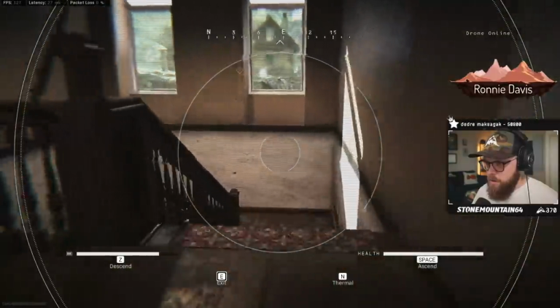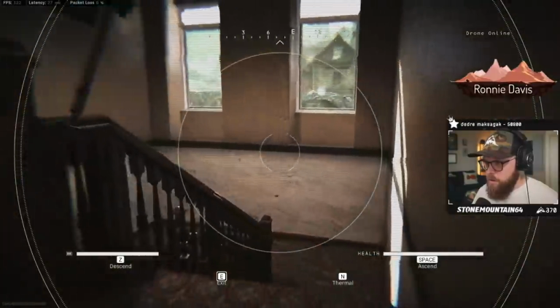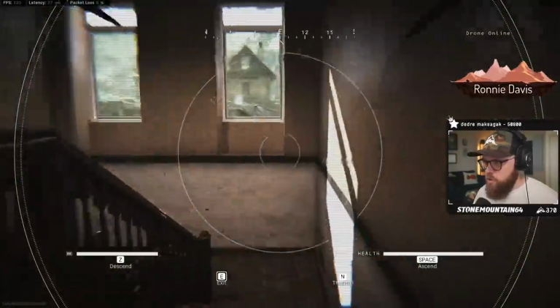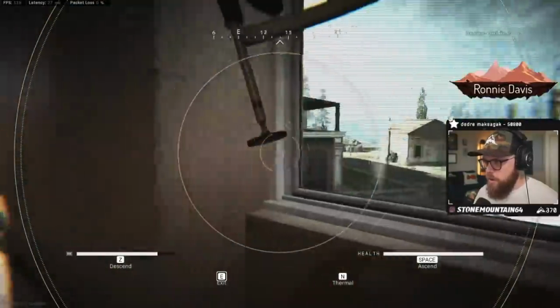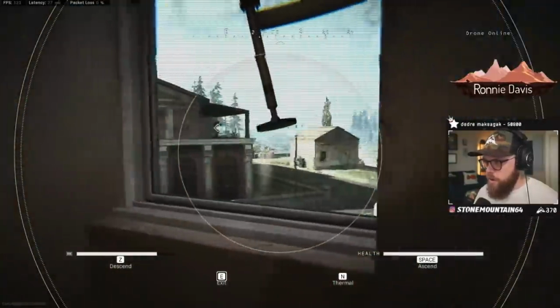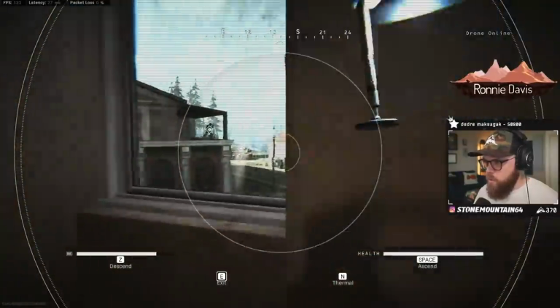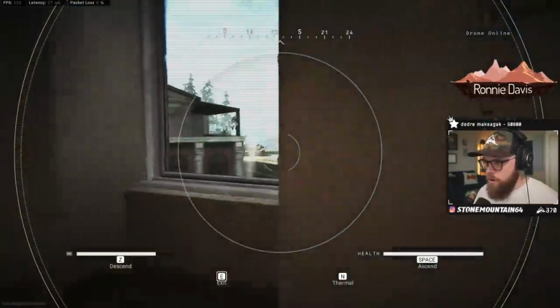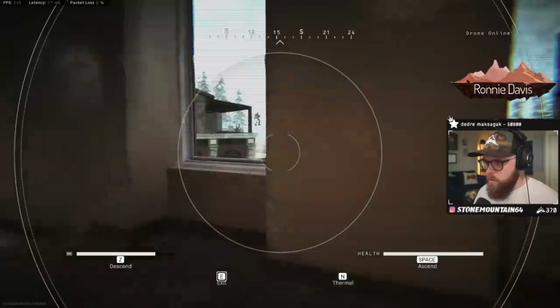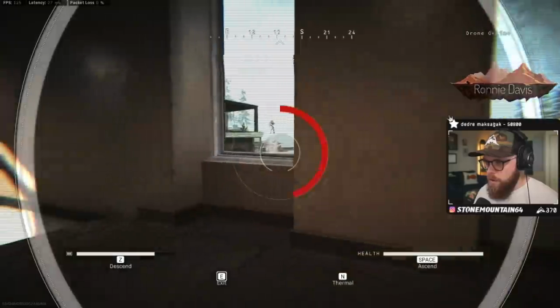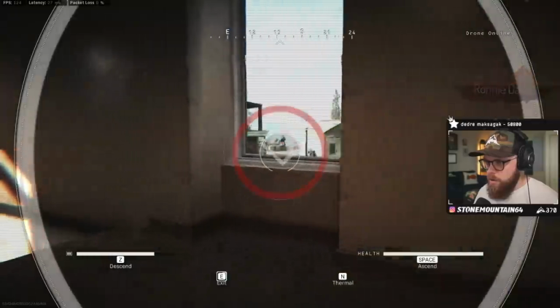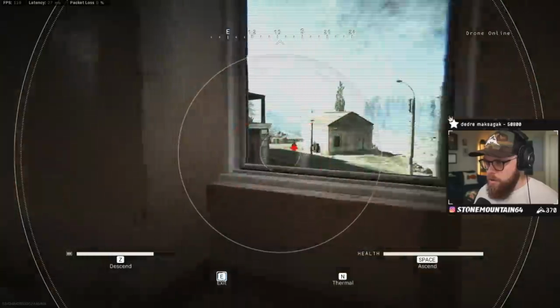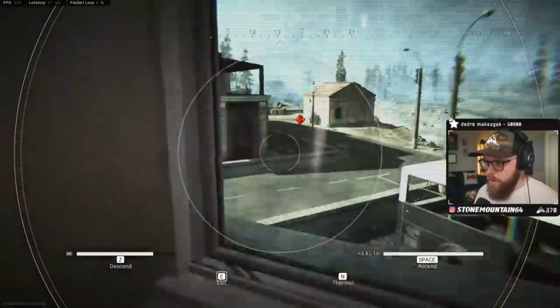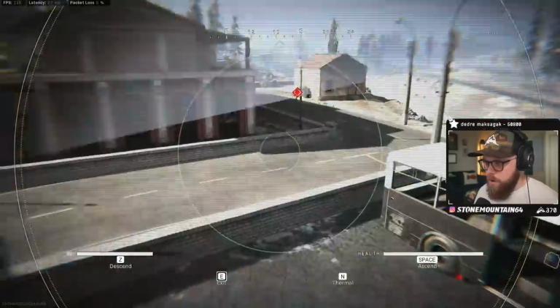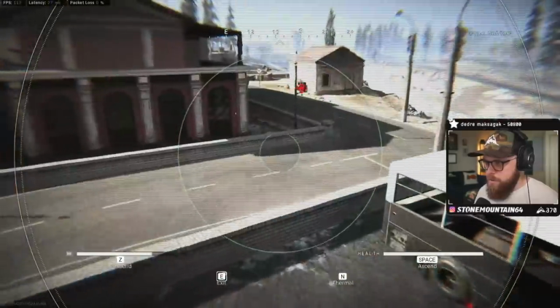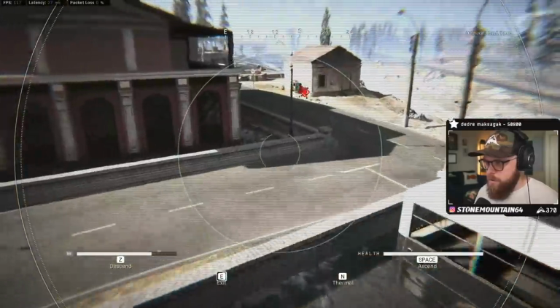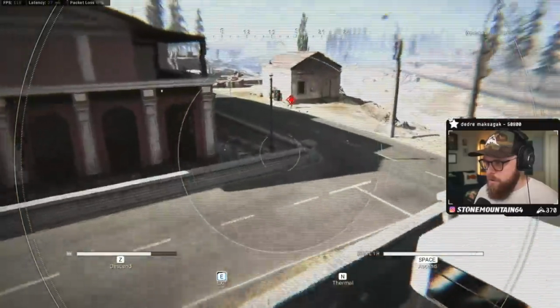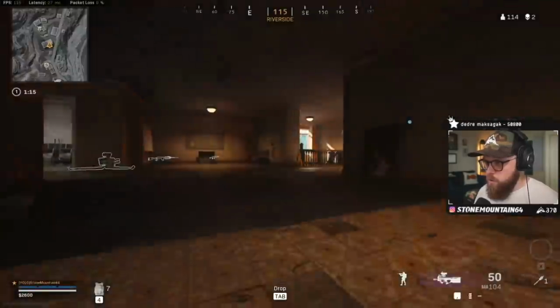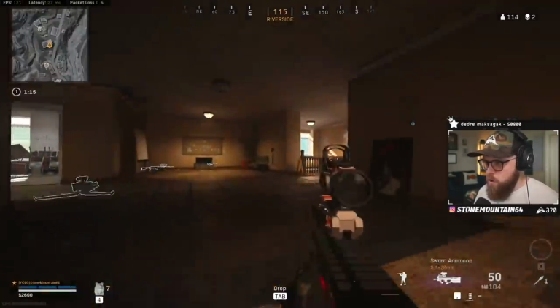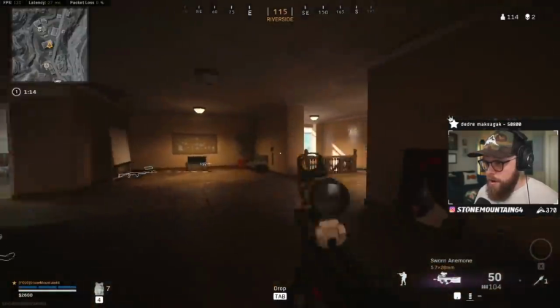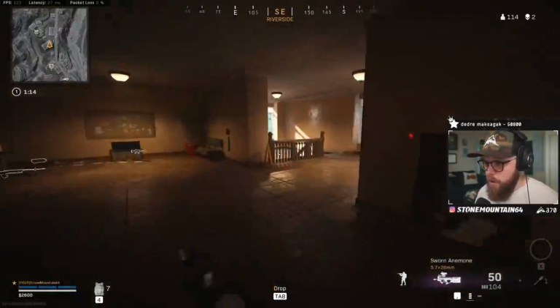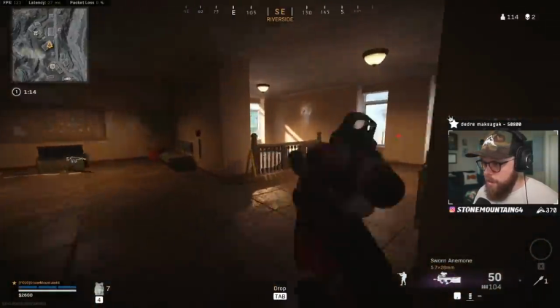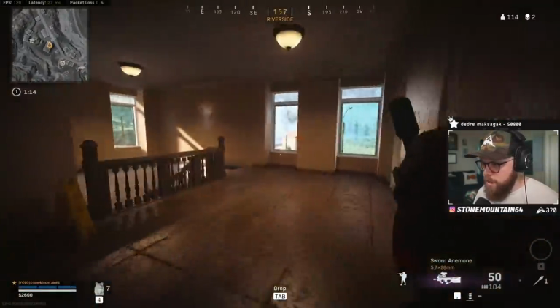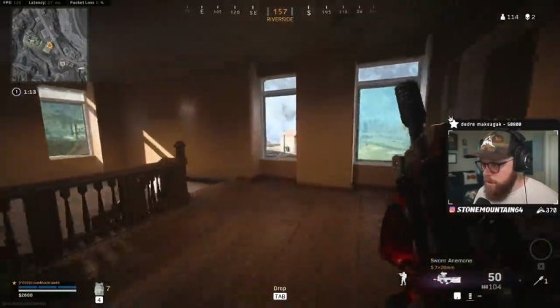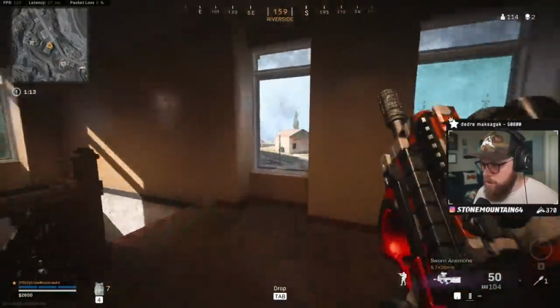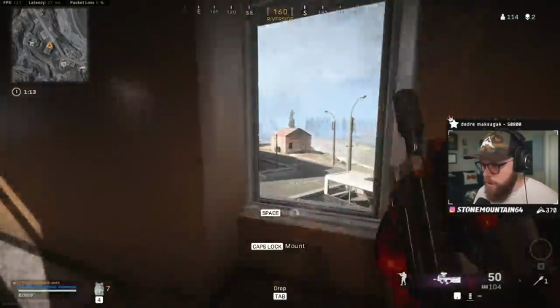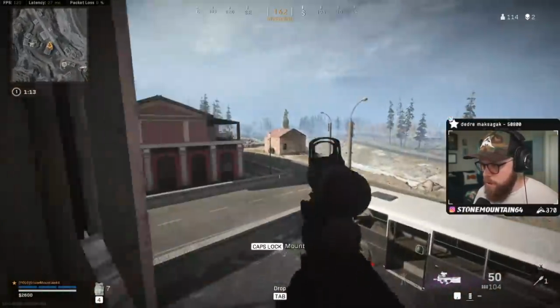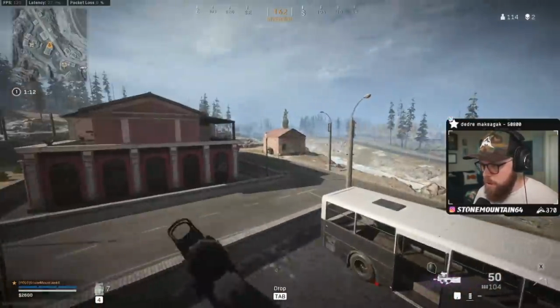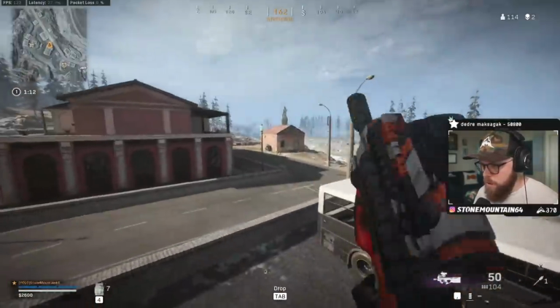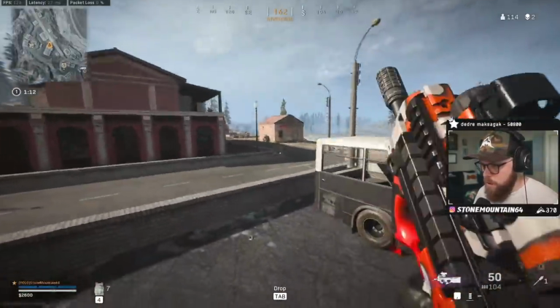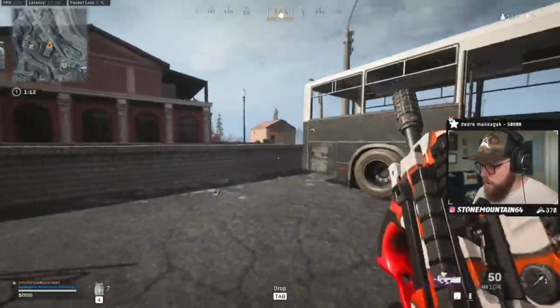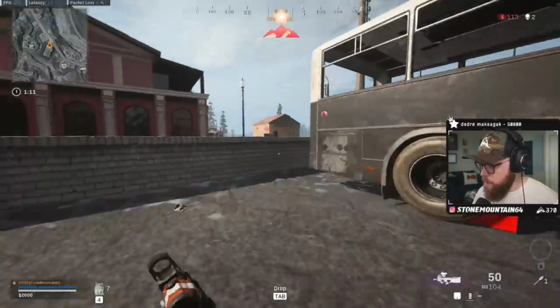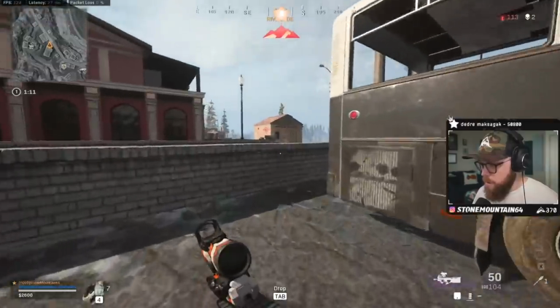There are two enemies with us — that's kind of nuts. One on the edge, he's jumping off. Whoa, how did I break the glass? I thought you couldn't do that with the thing.